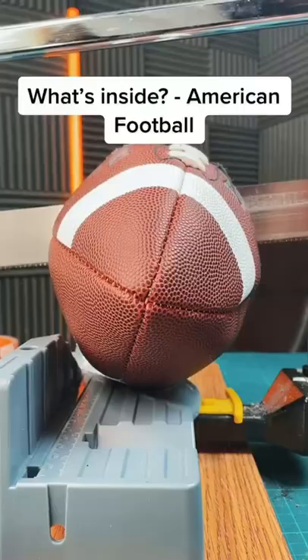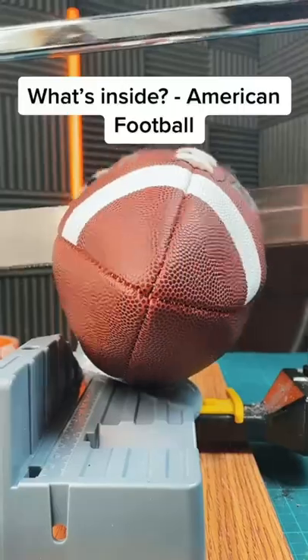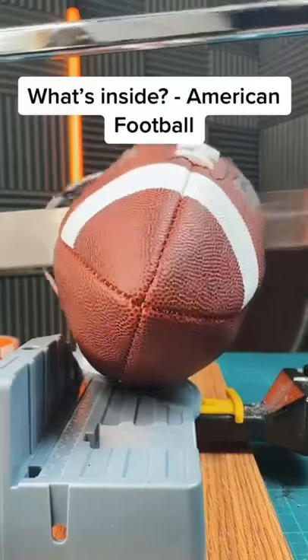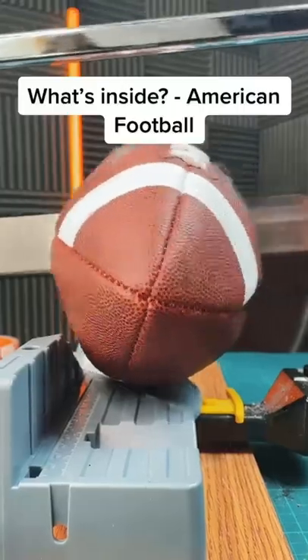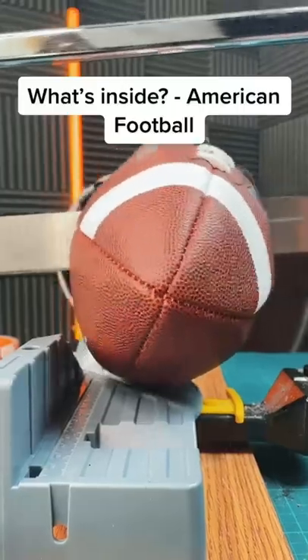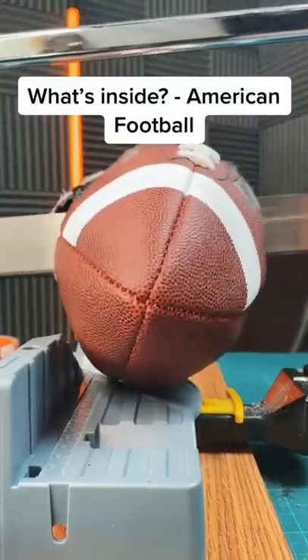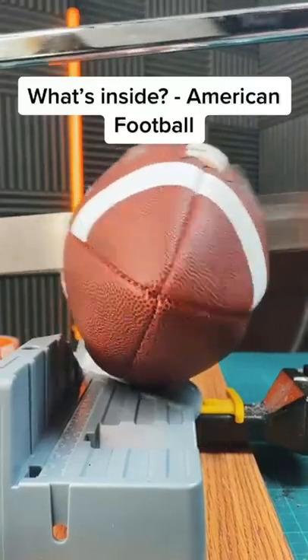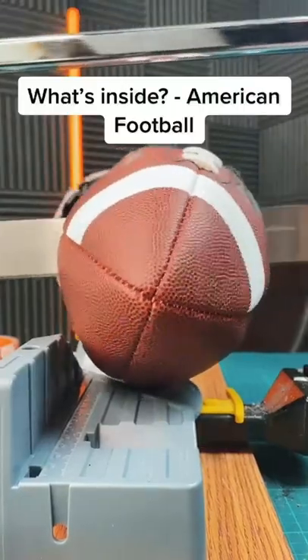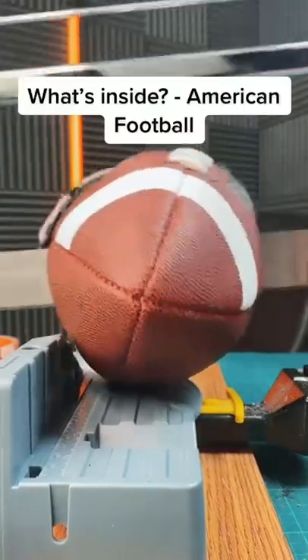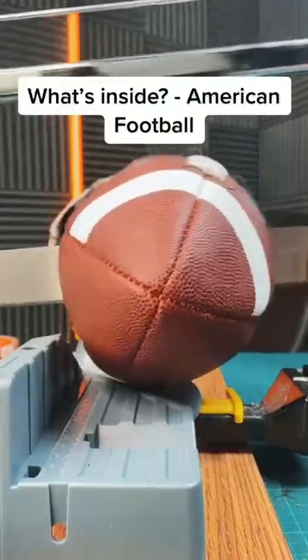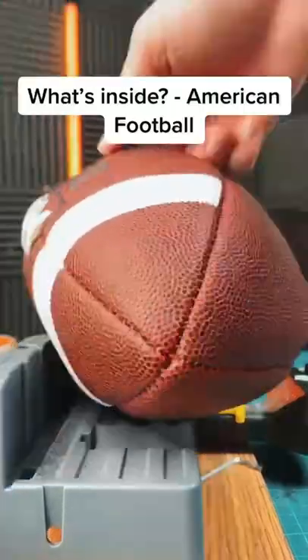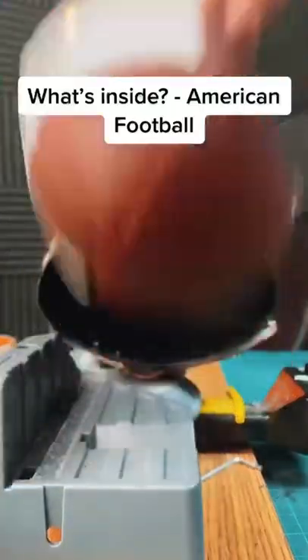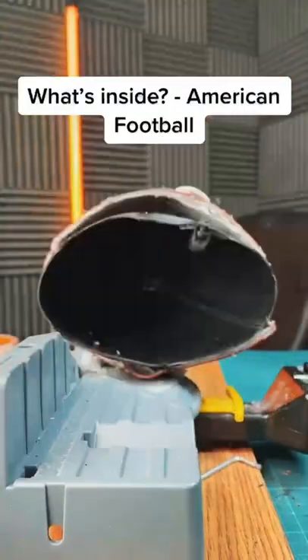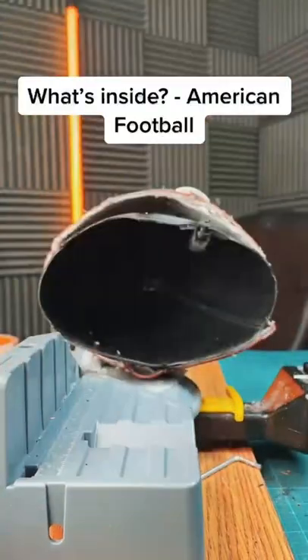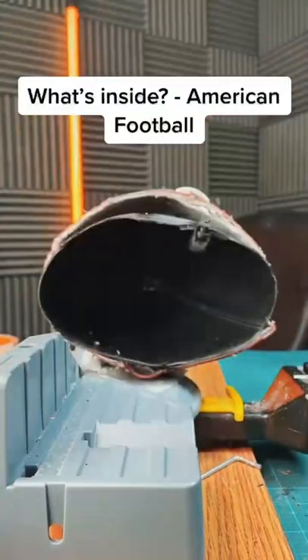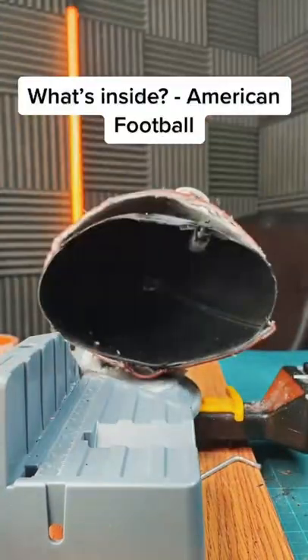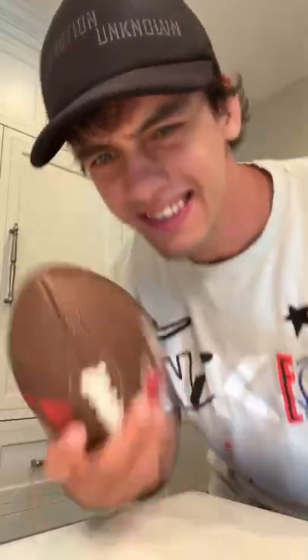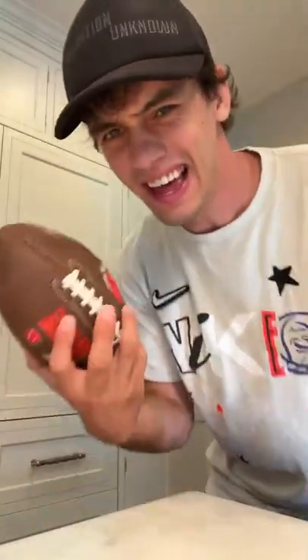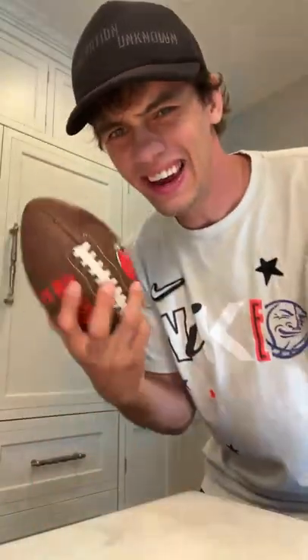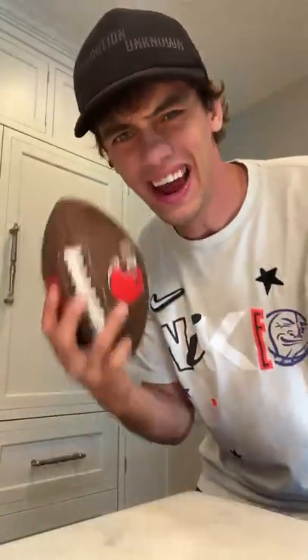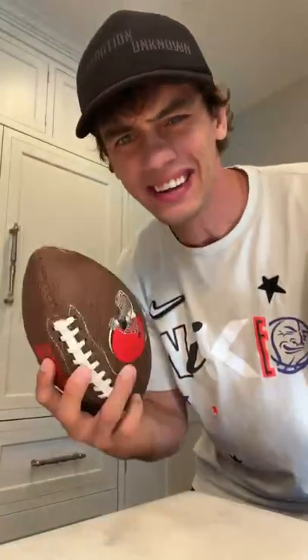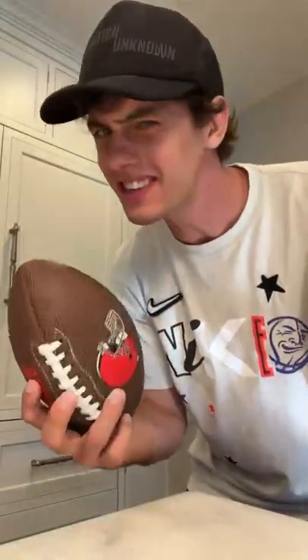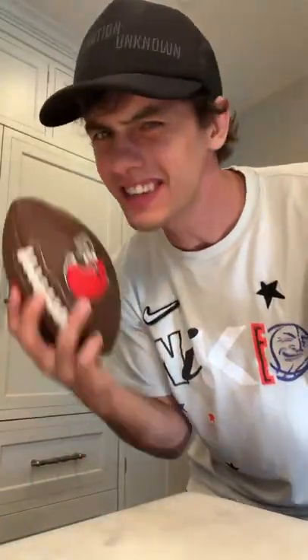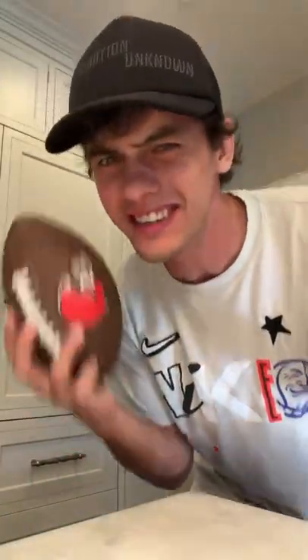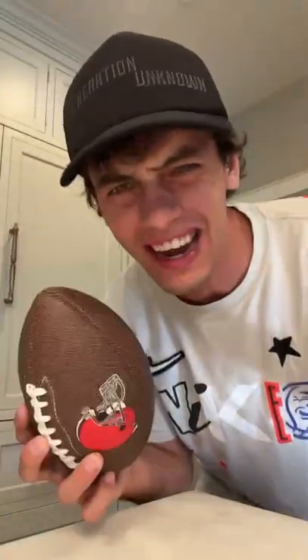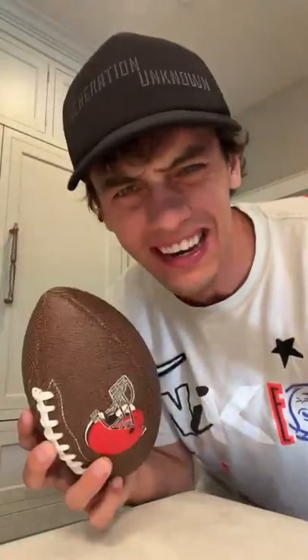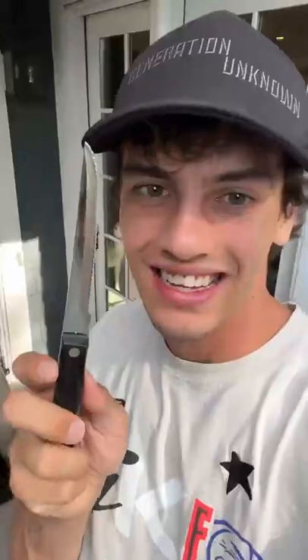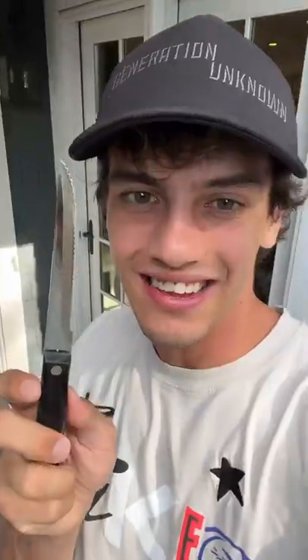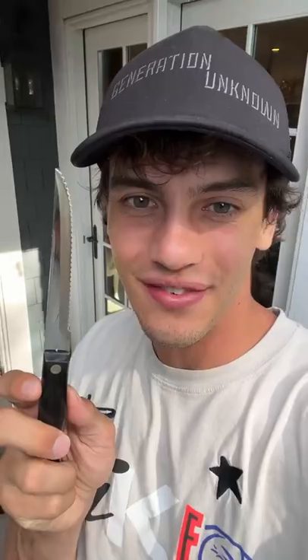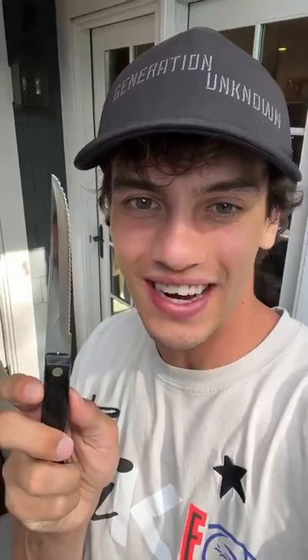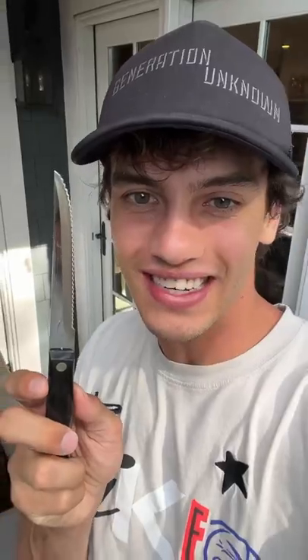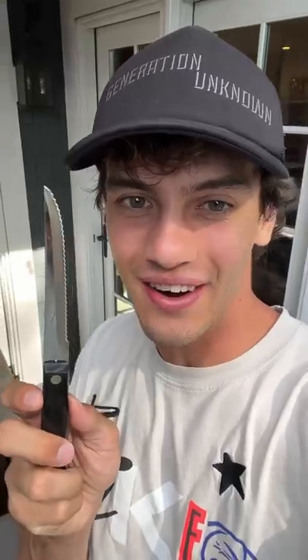What's inside American Football Edition? Let's find out. Is that actually inside? Let's find out.